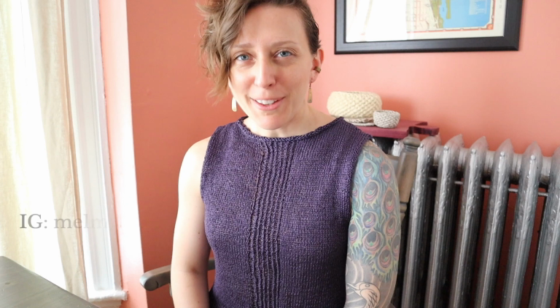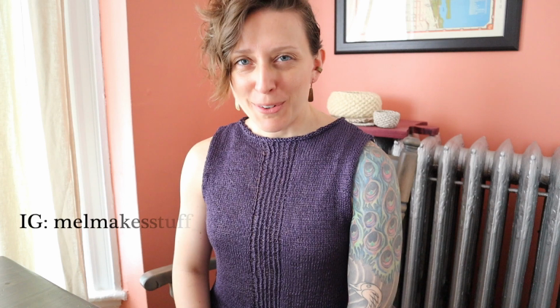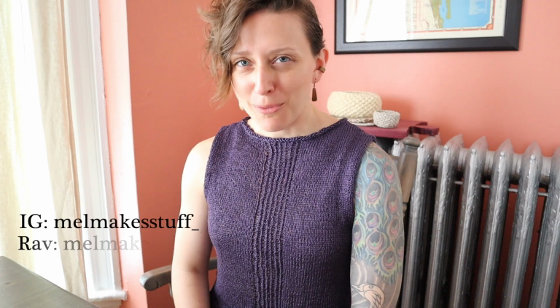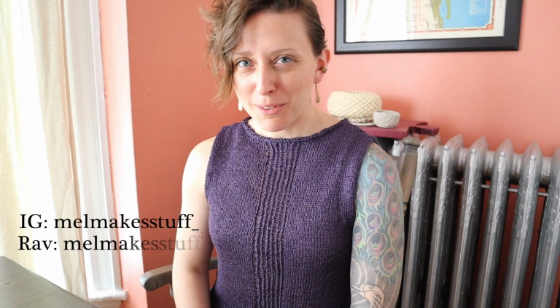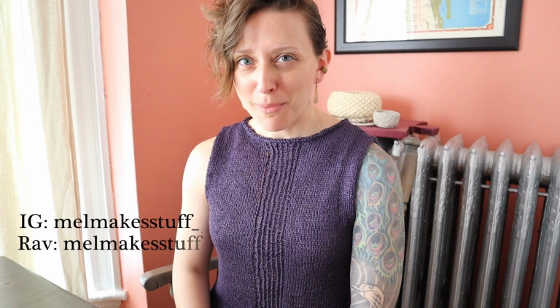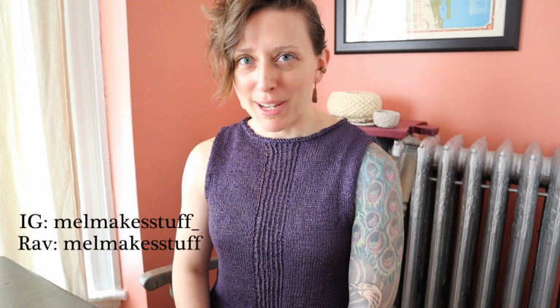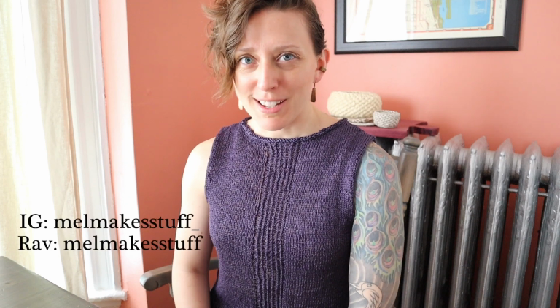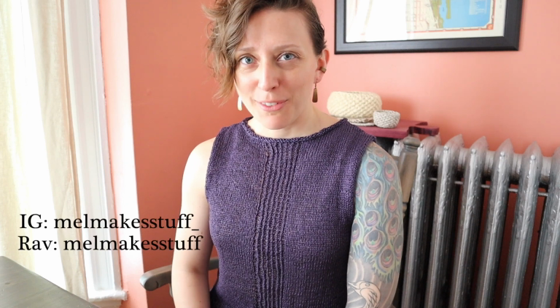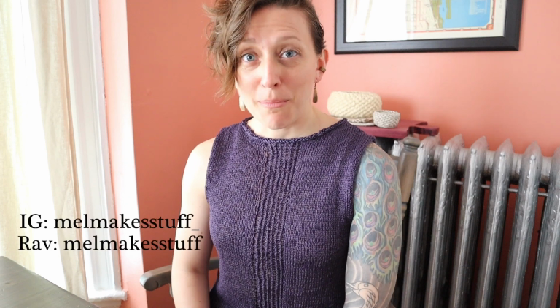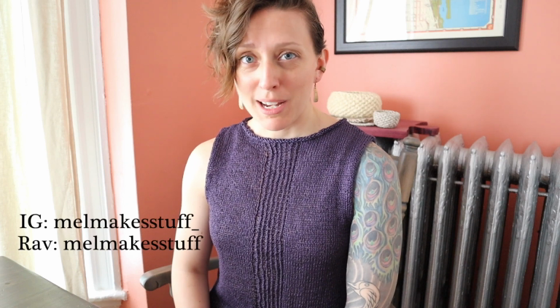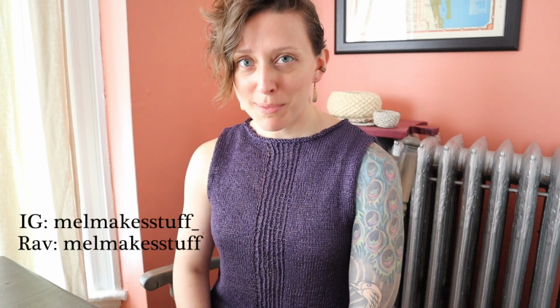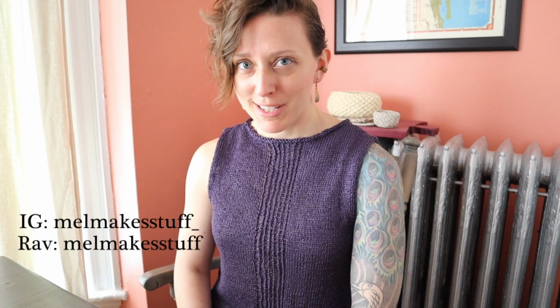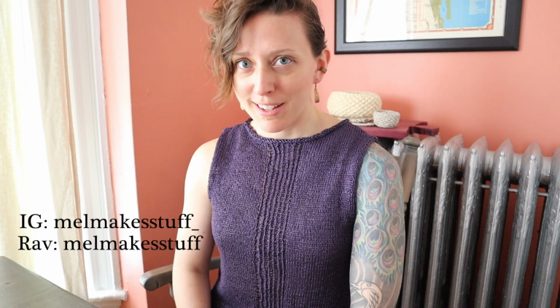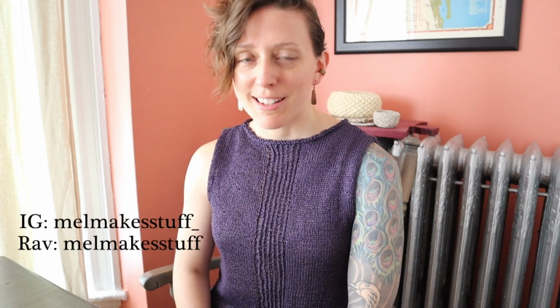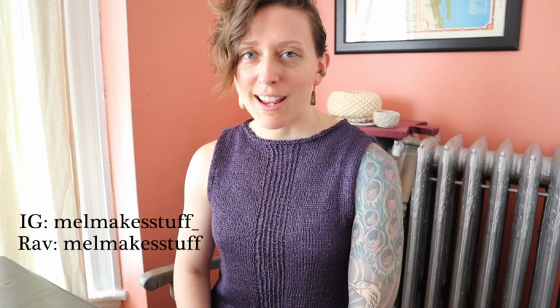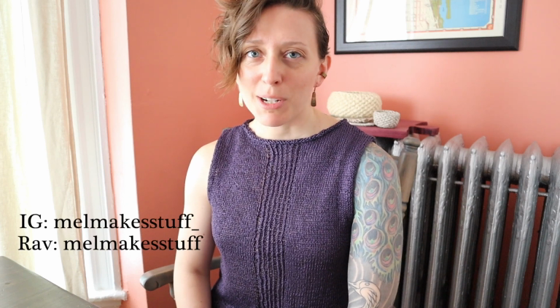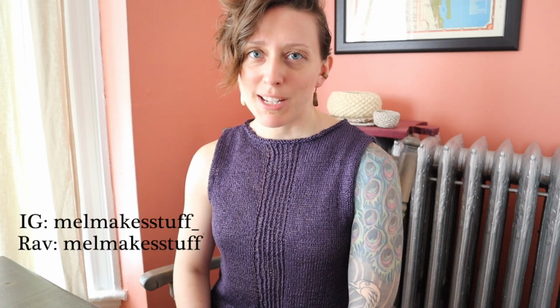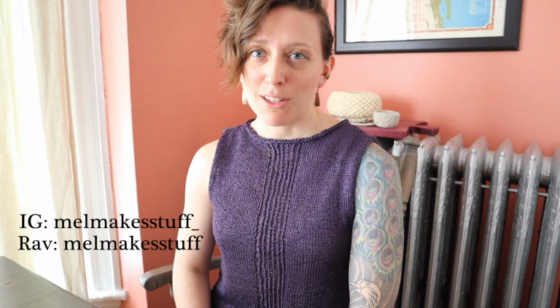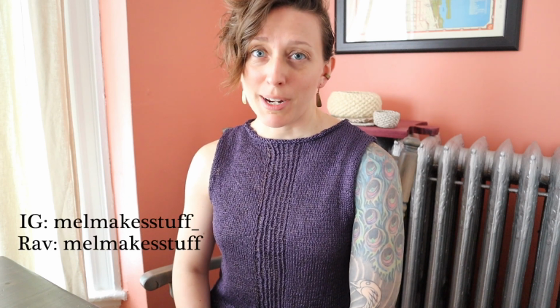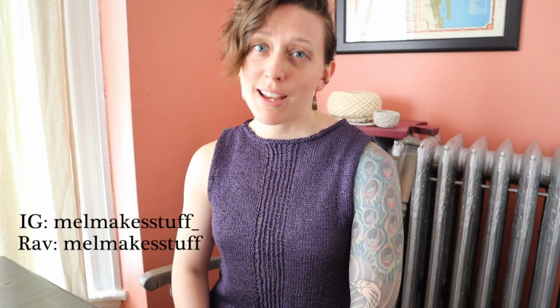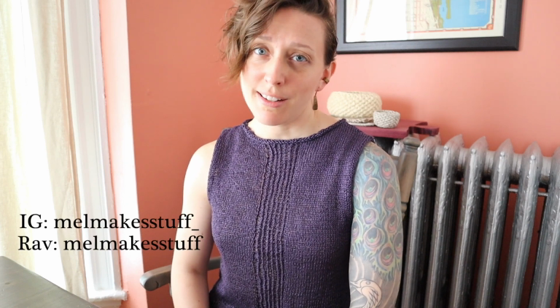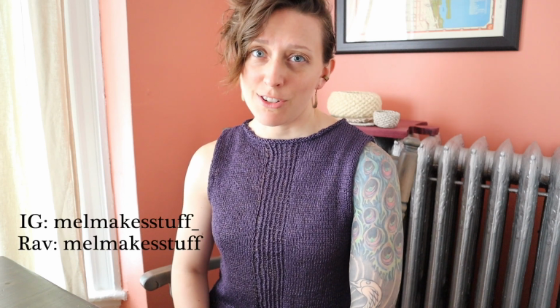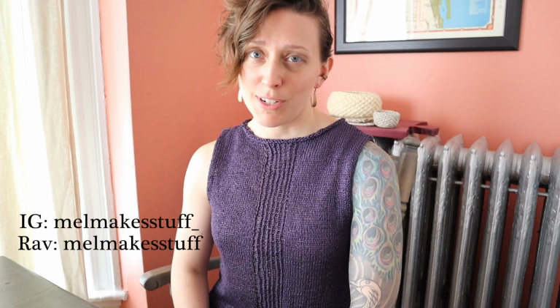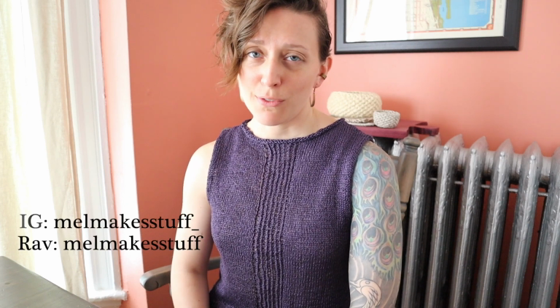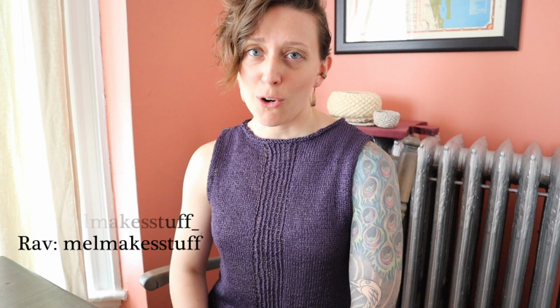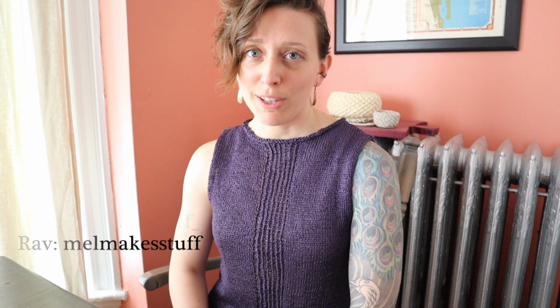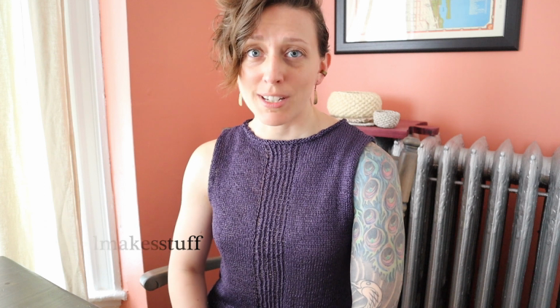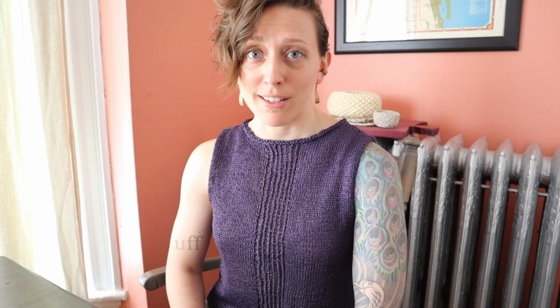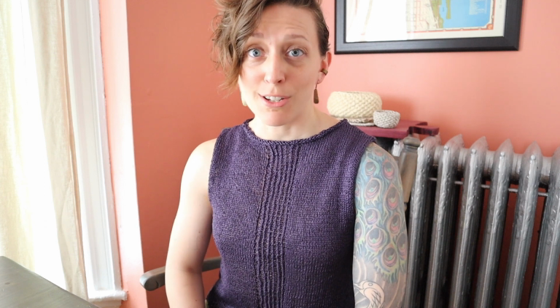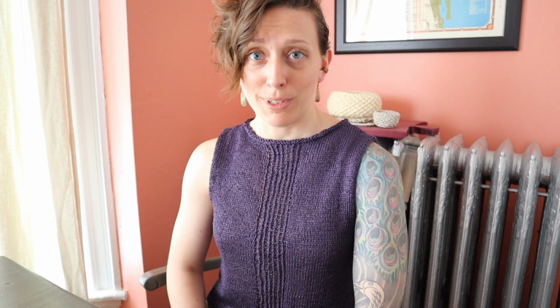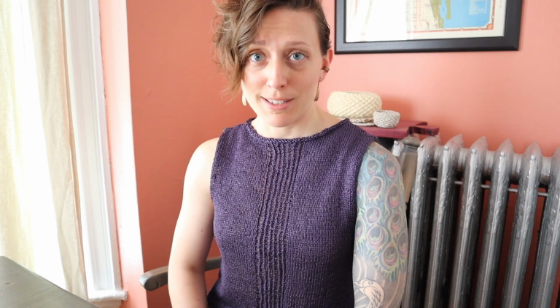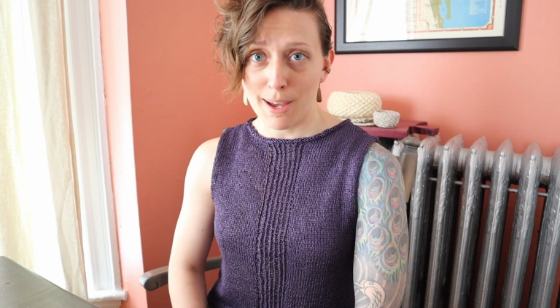Hello and welcome to Mel Make Stuff. My name is Melissa and today I'm going to be telling you about a test knit I just finished for Hohi Locatelli's new linen top.